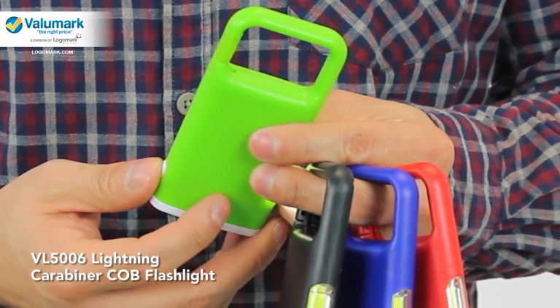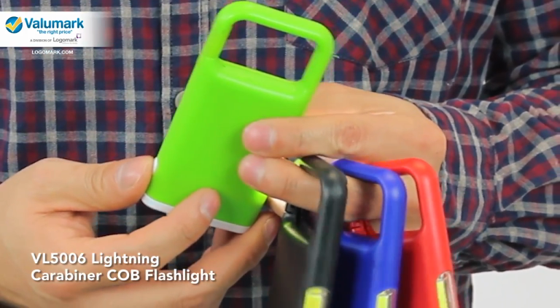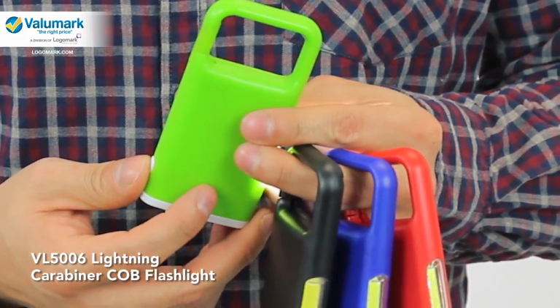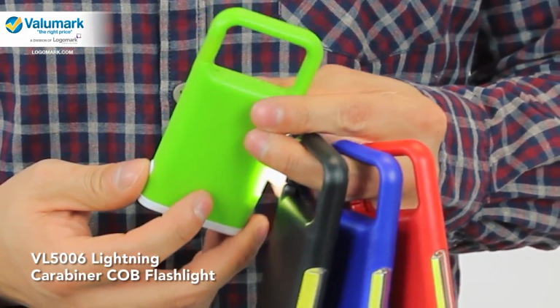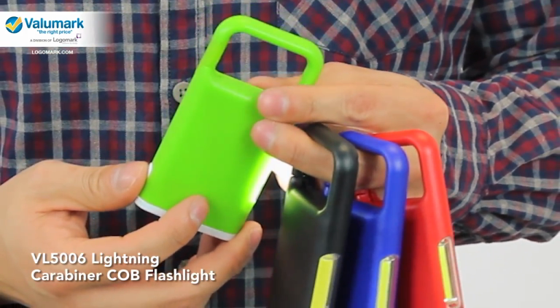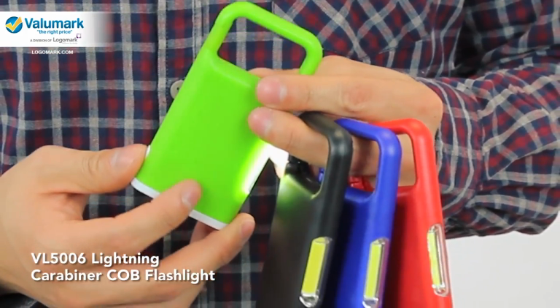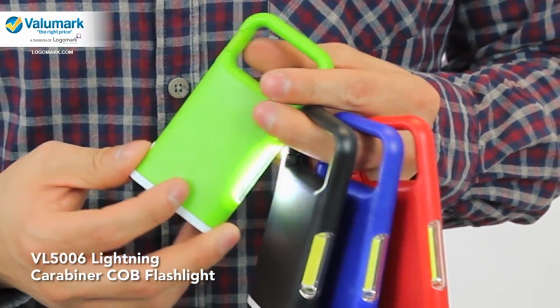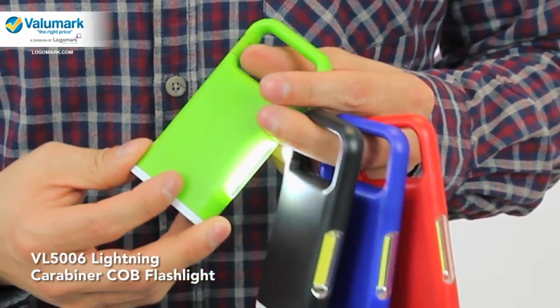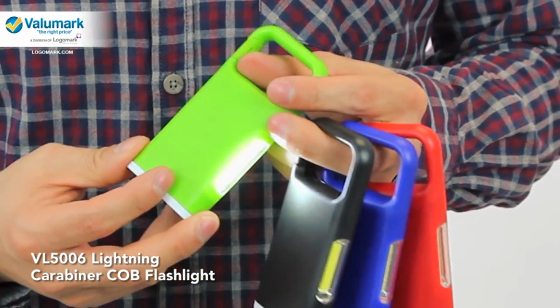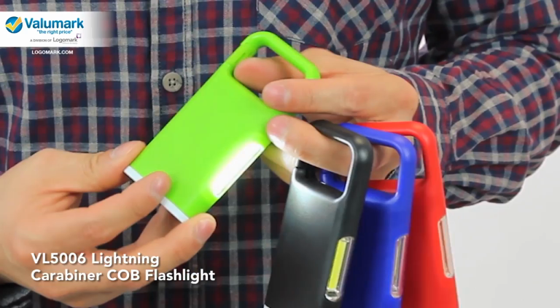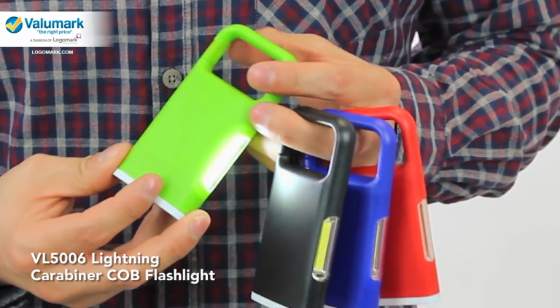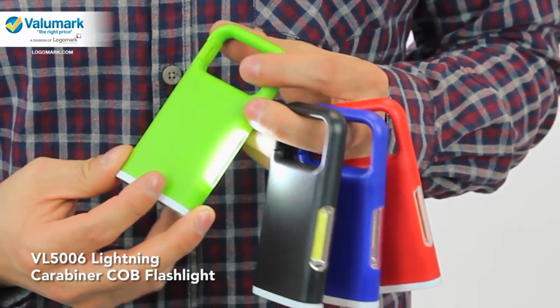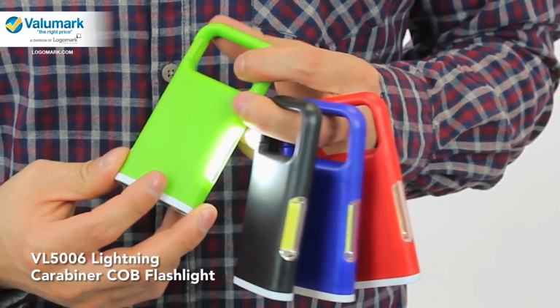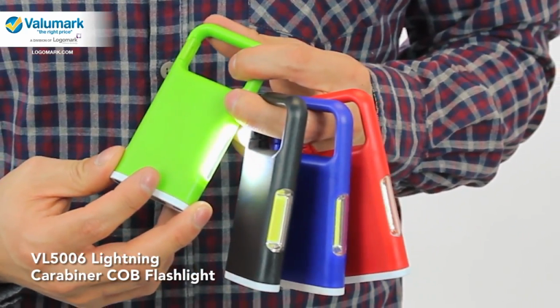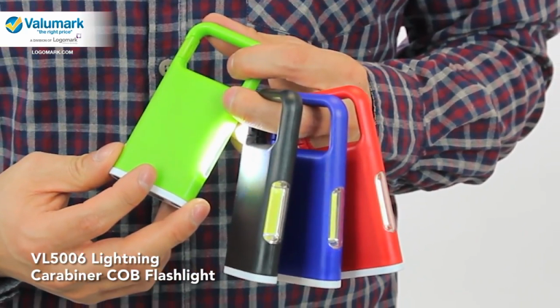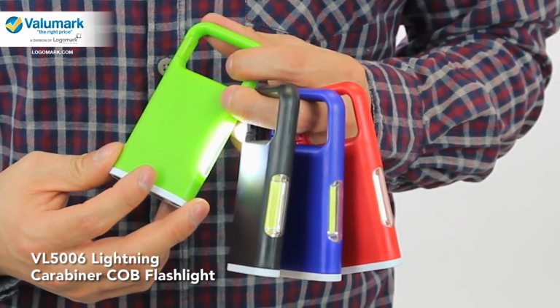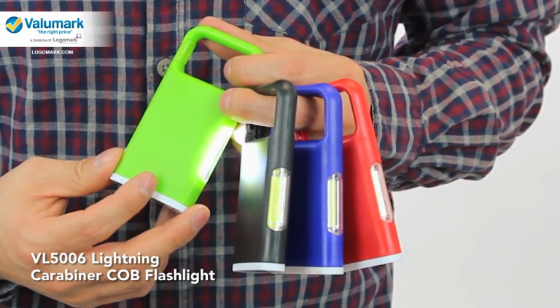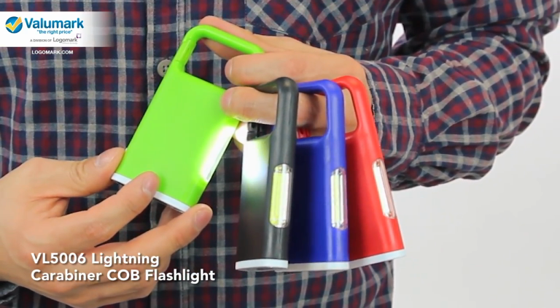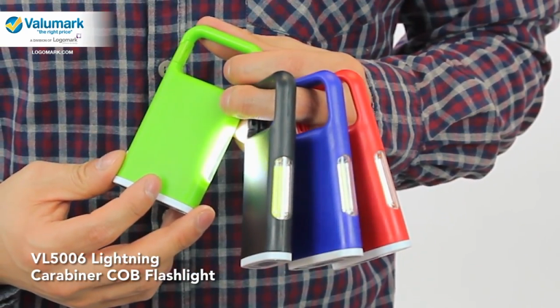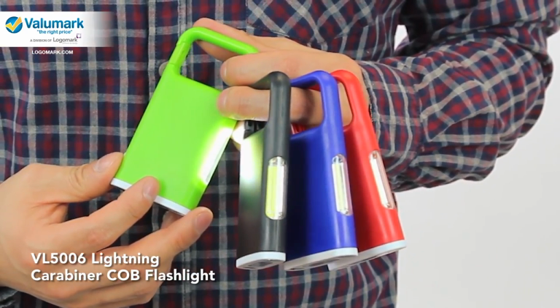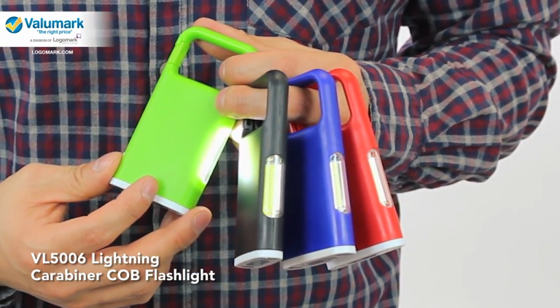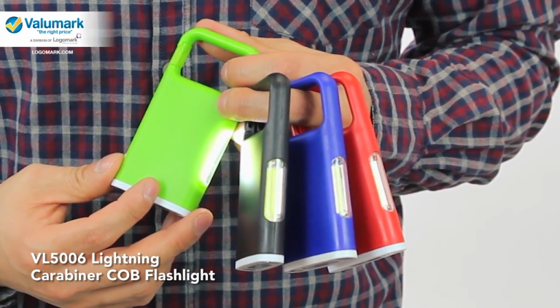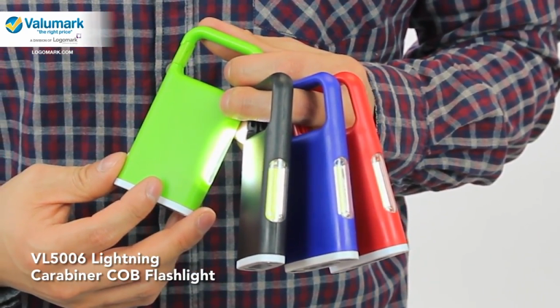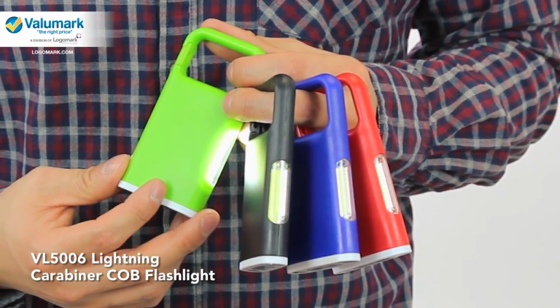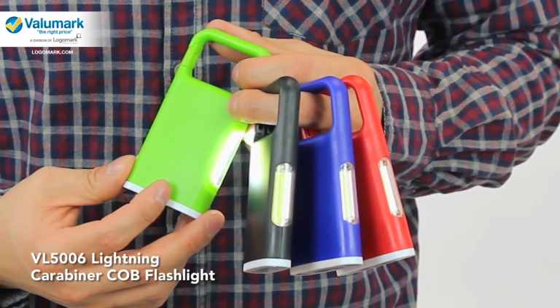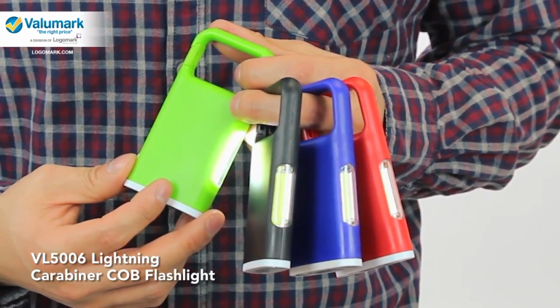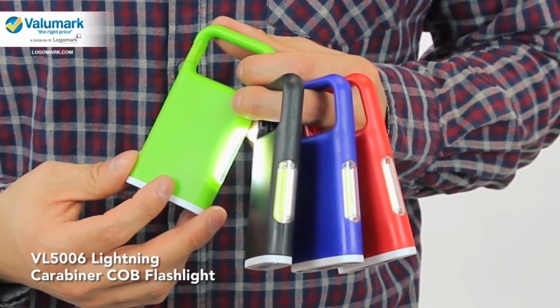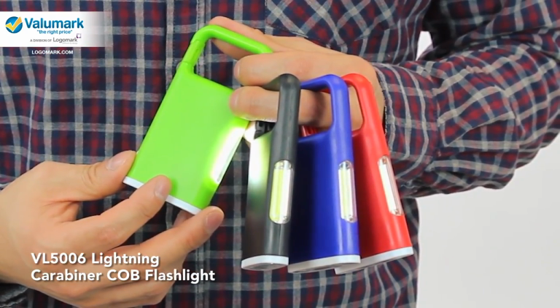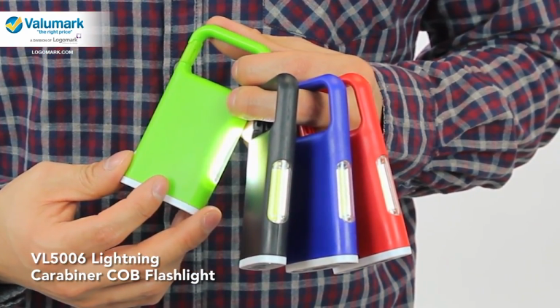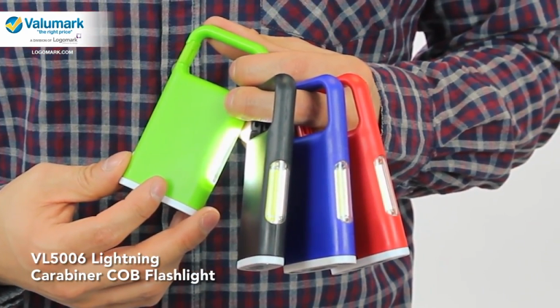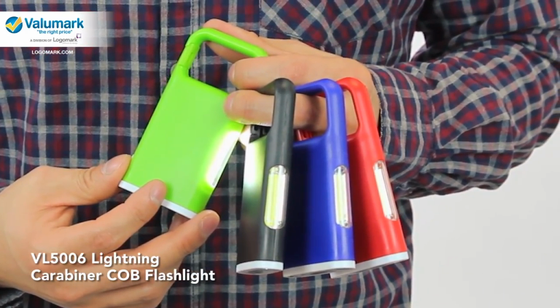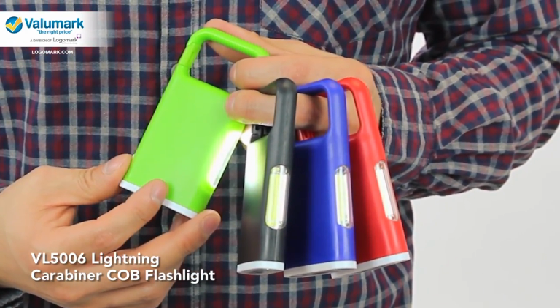This flashlight comes in four different colors: lime, black, blue, and red.